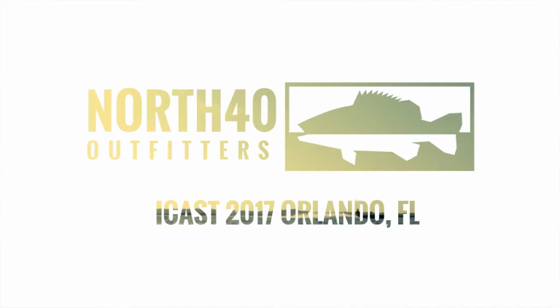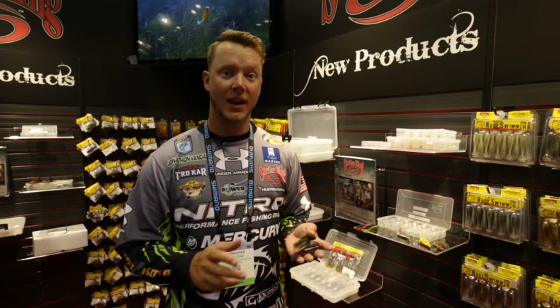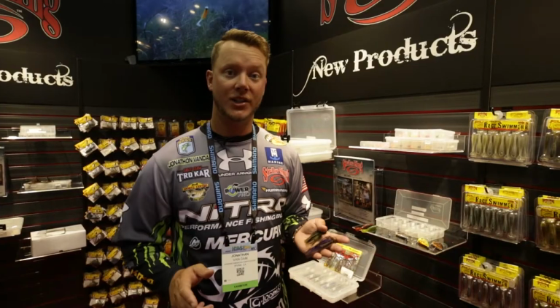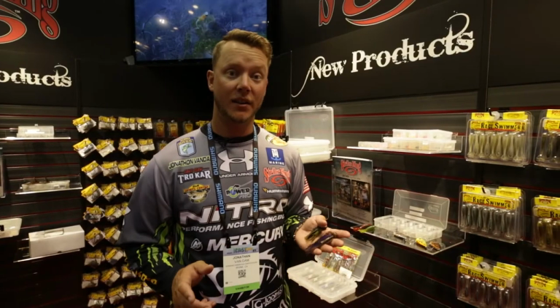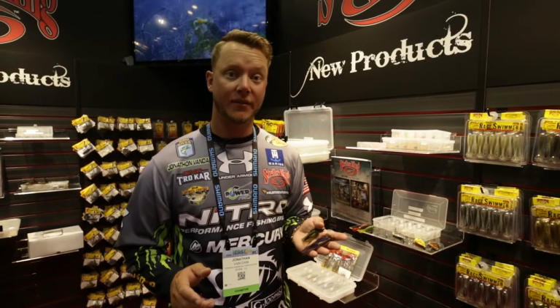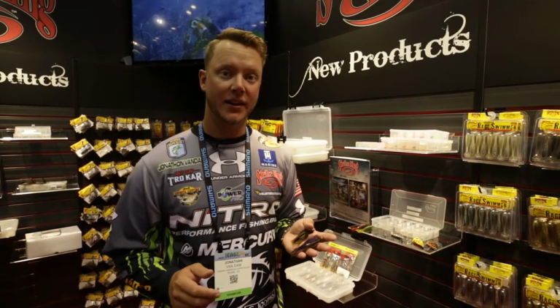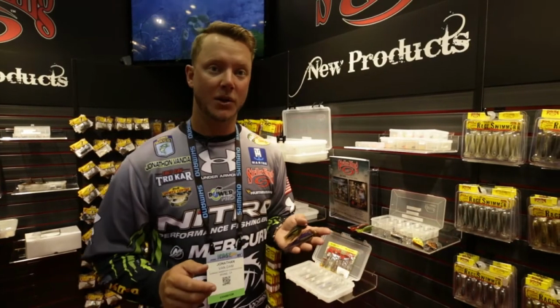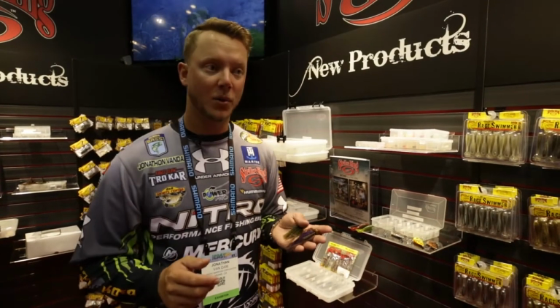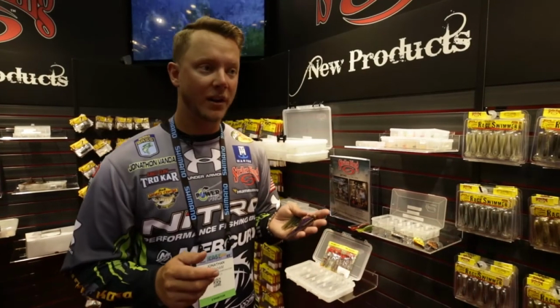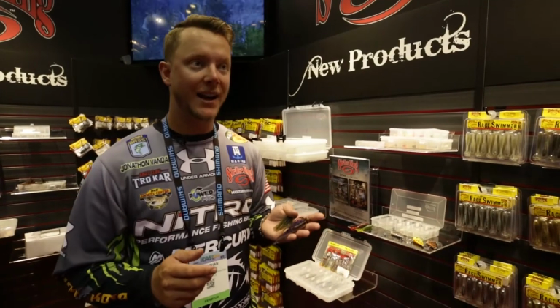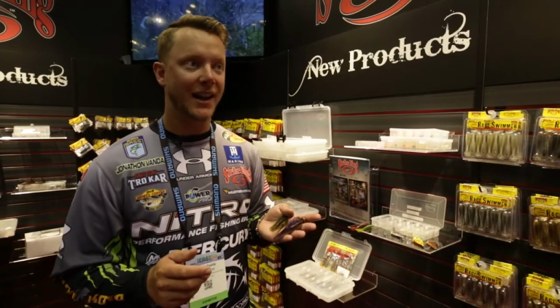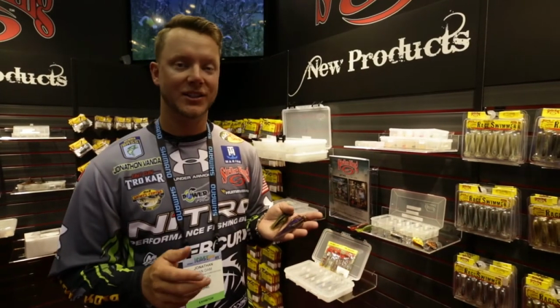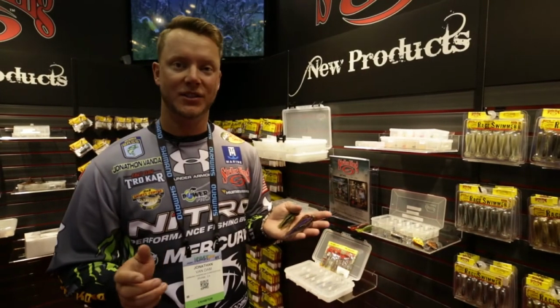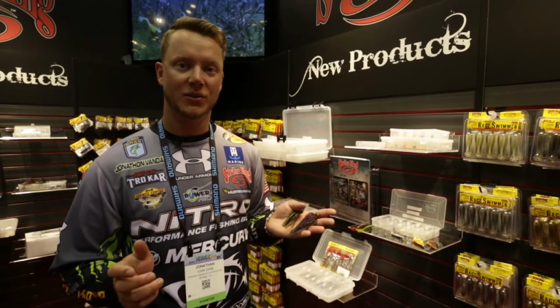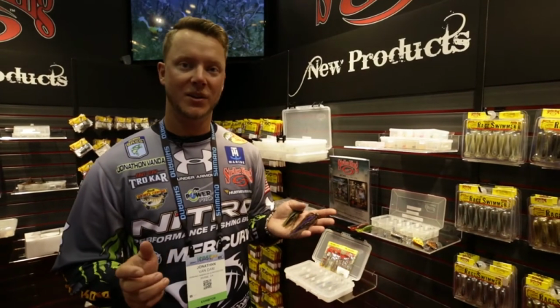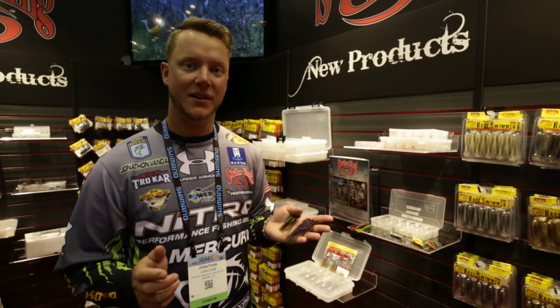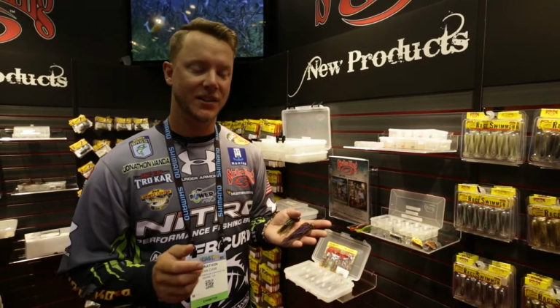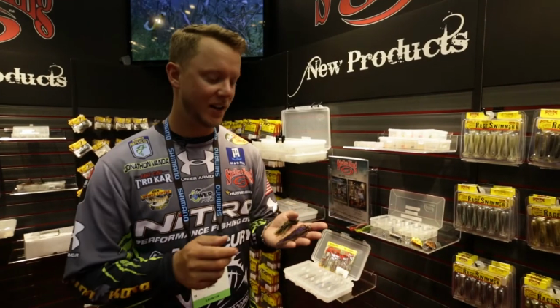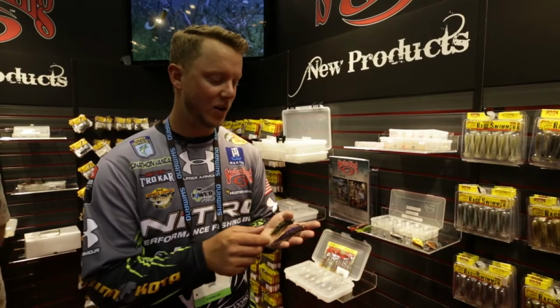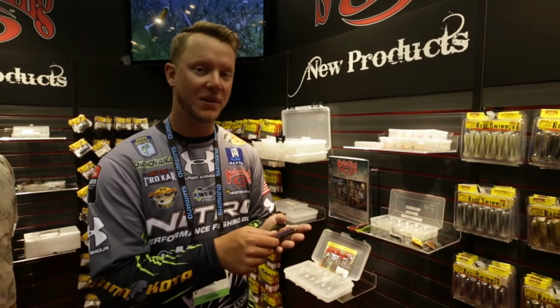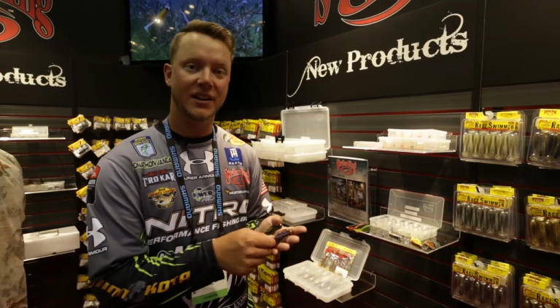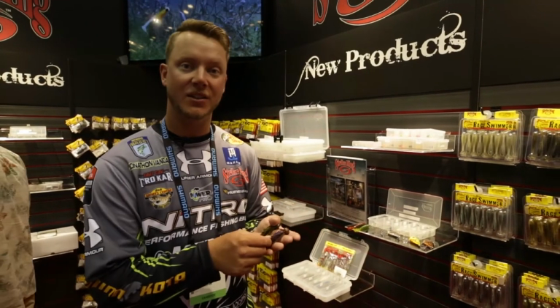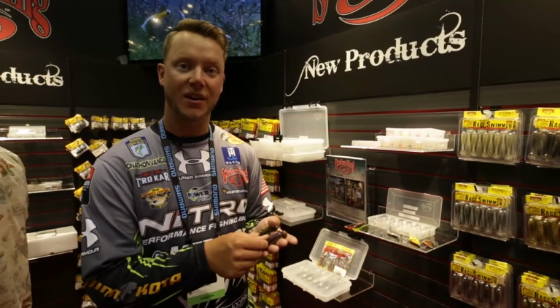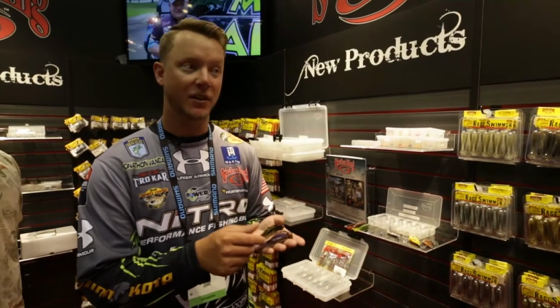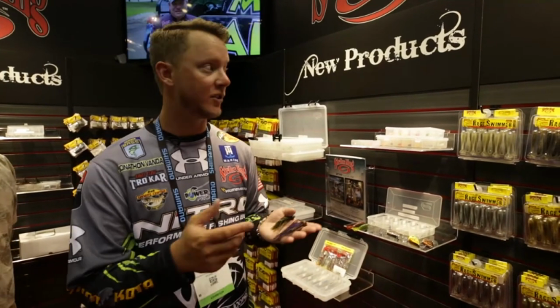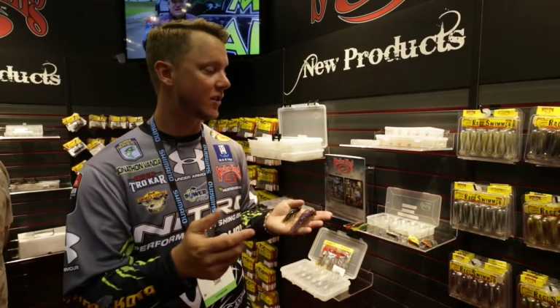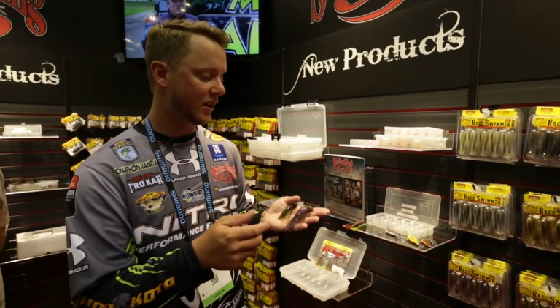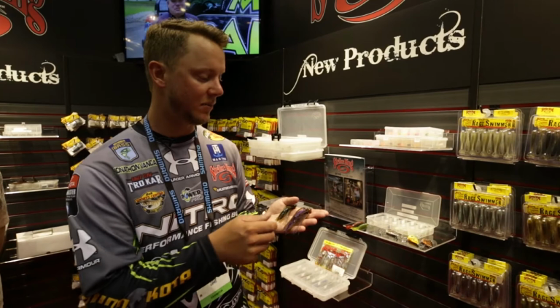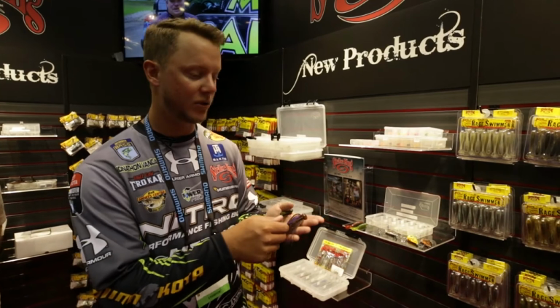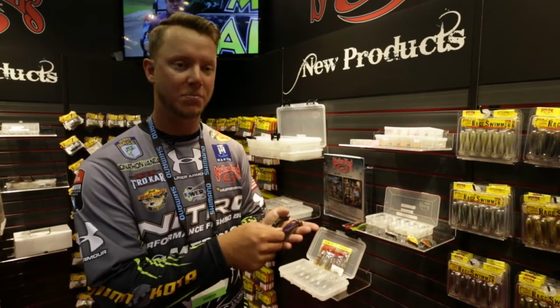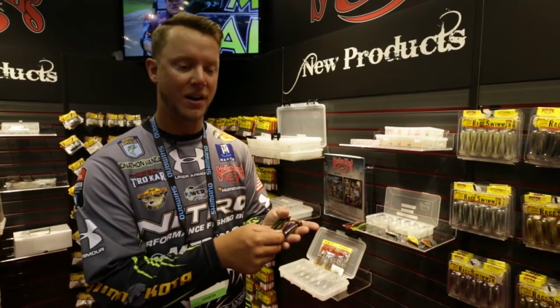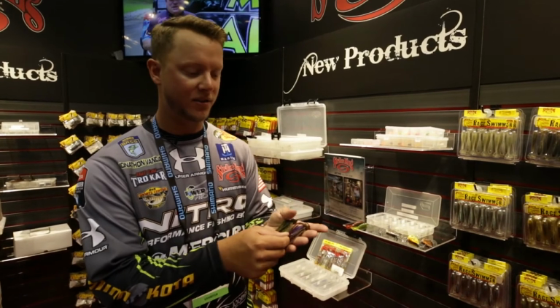Hey, Jonathan Van Dam here. We're here at ICAST 2017, big kickoff here in the Strike King booth with new products.